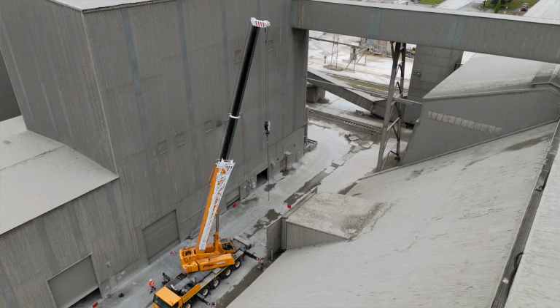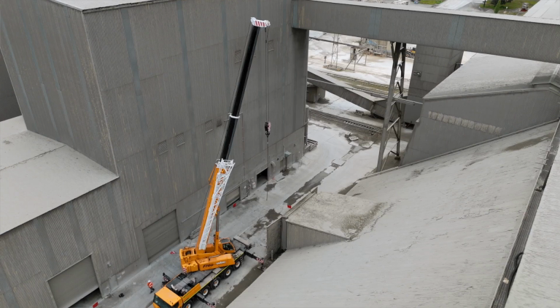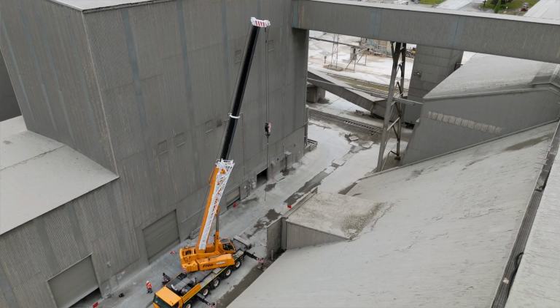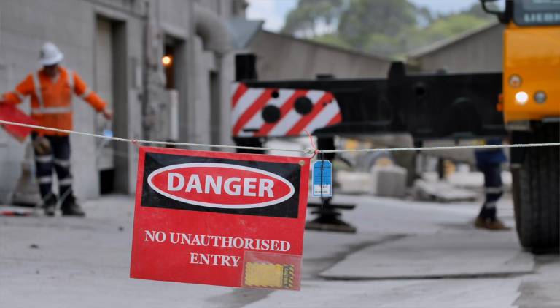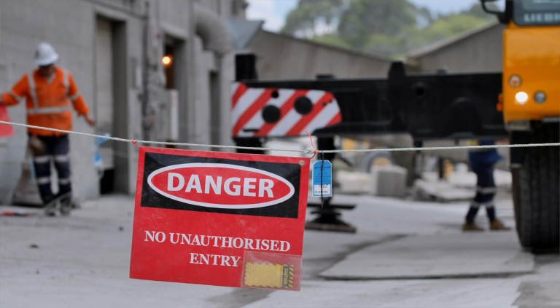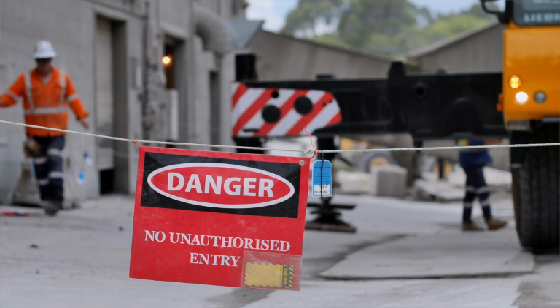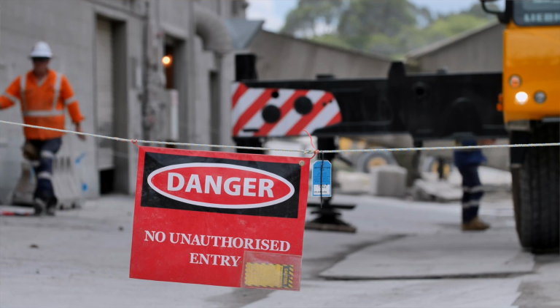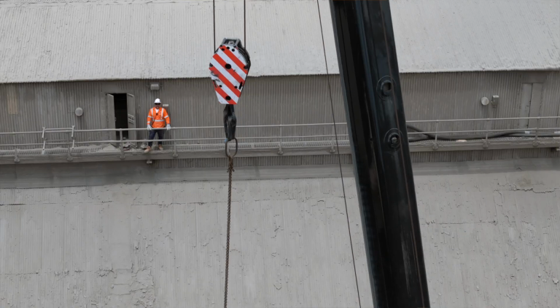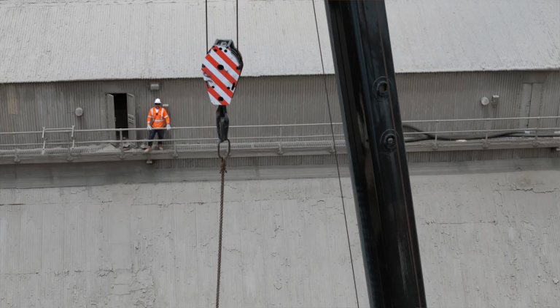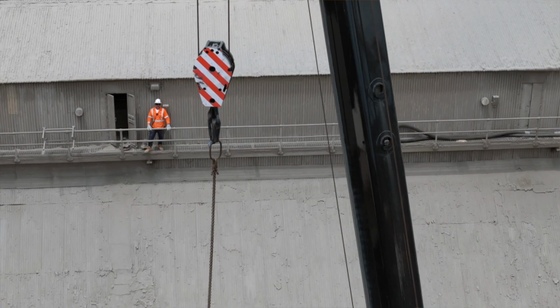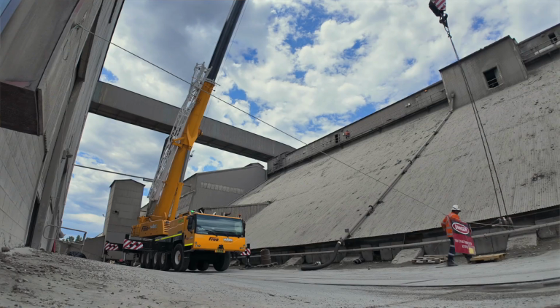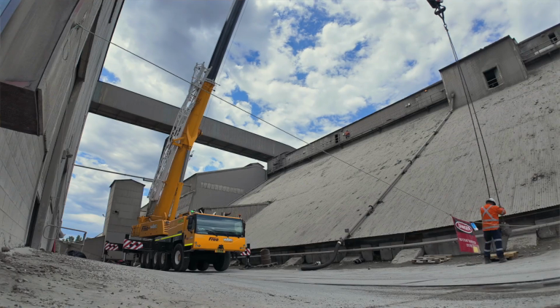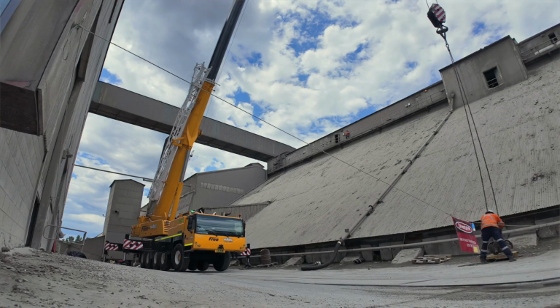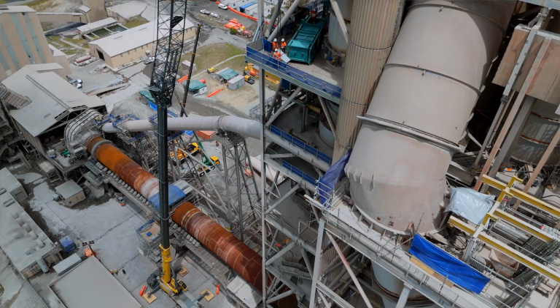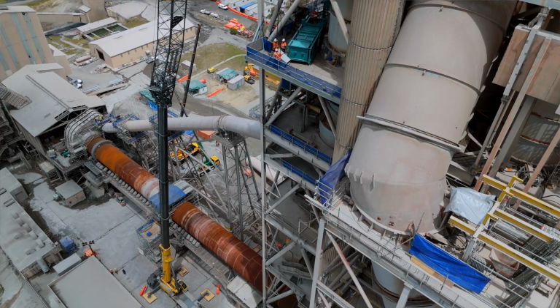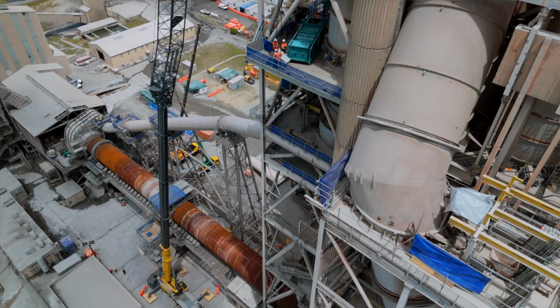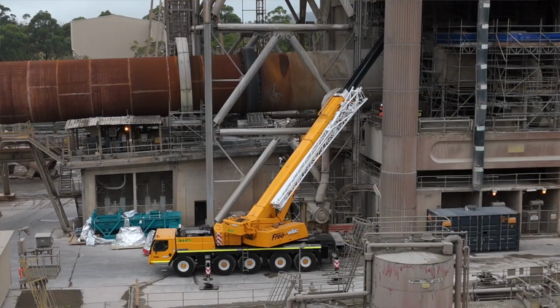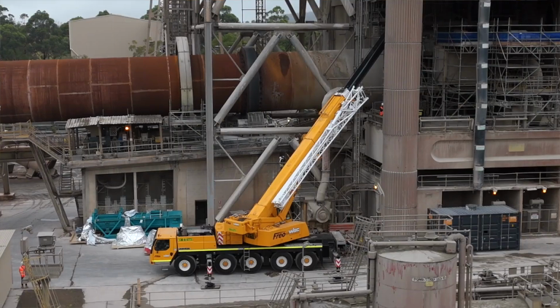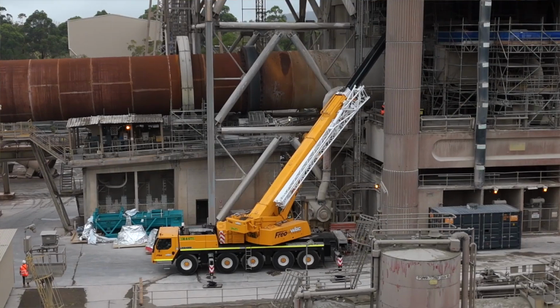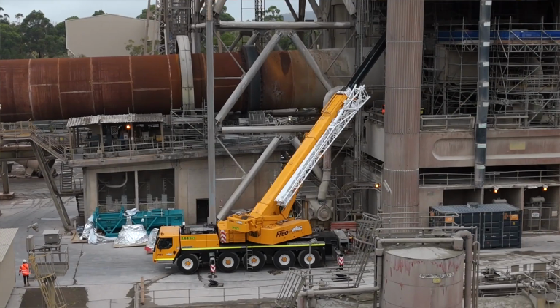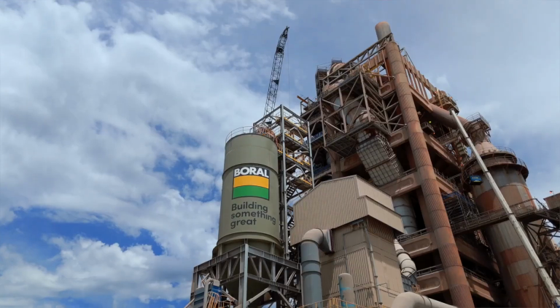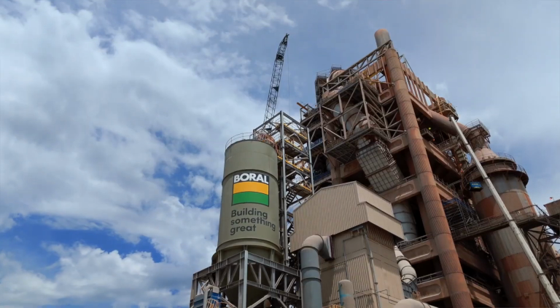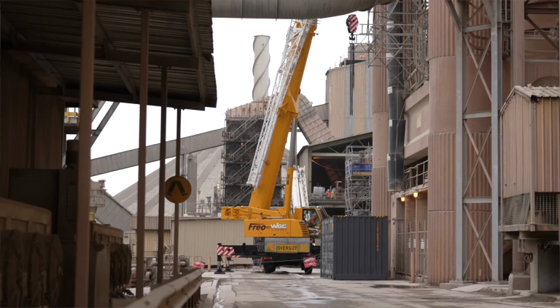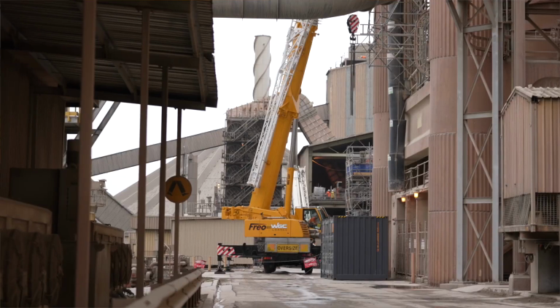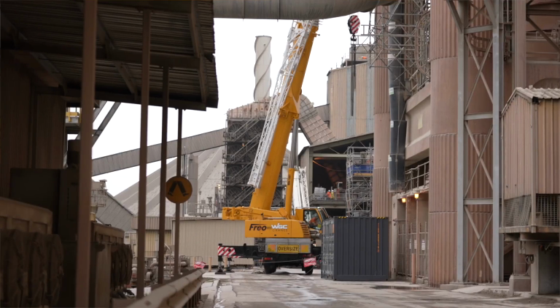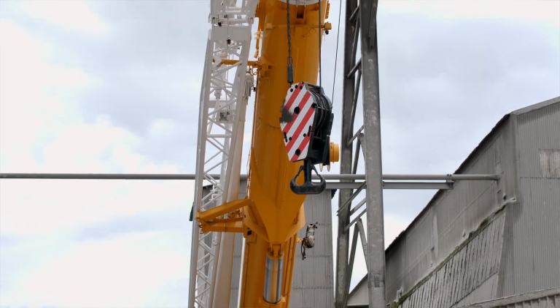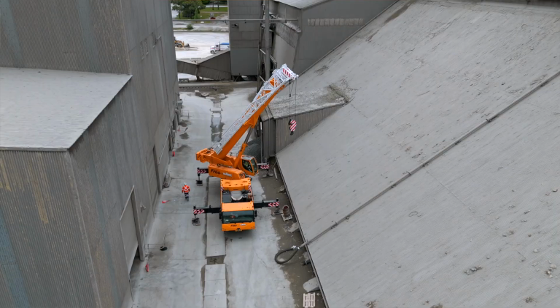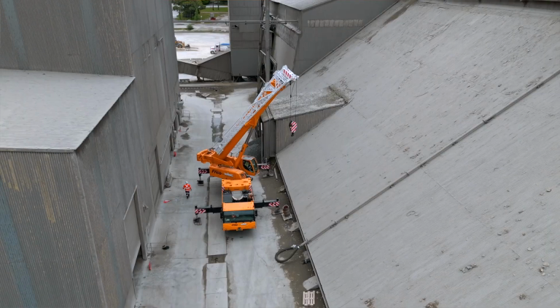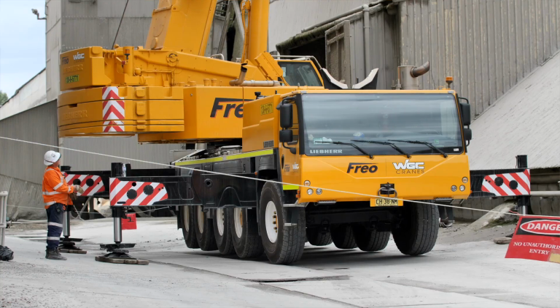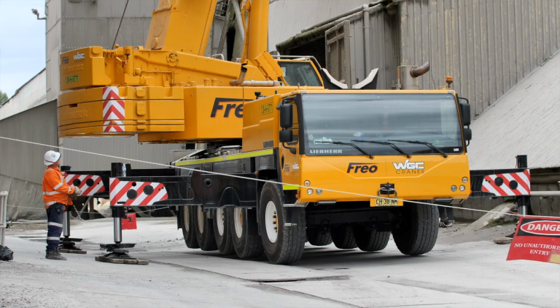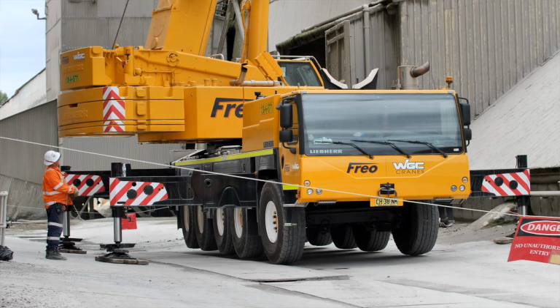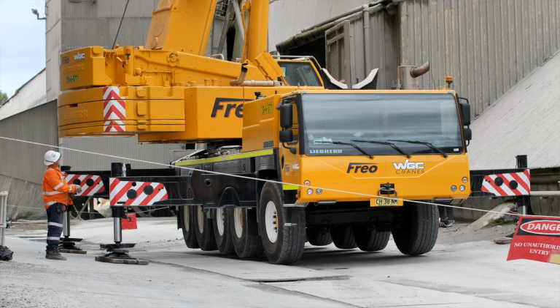Up at the Normans, access is by crane. Top of the pre-heater tower — crane. Top of the kiln — crane. Everywhere you go, it's cranes.